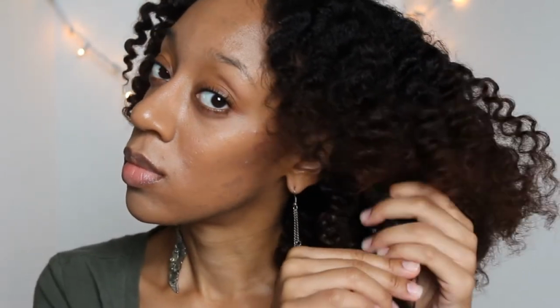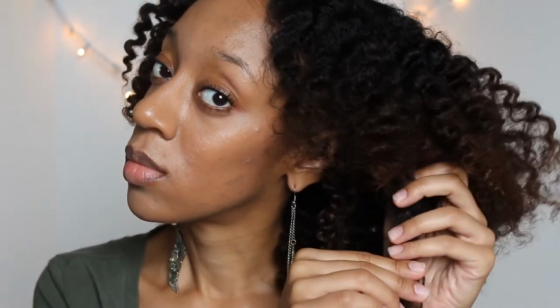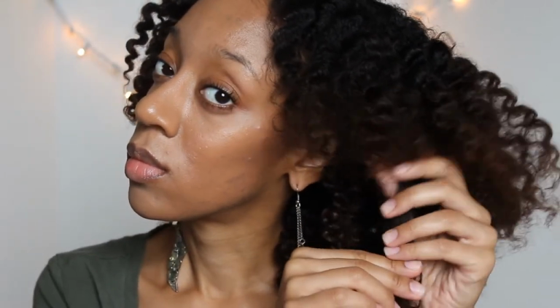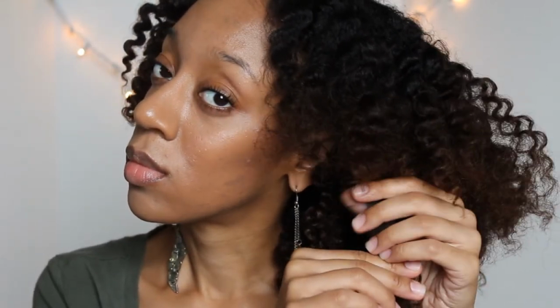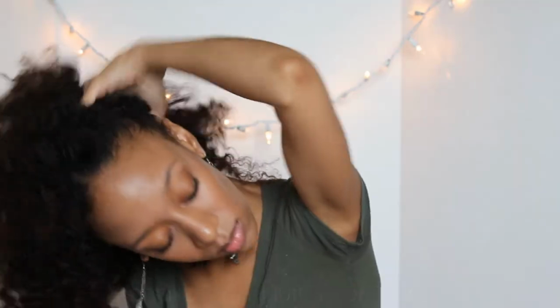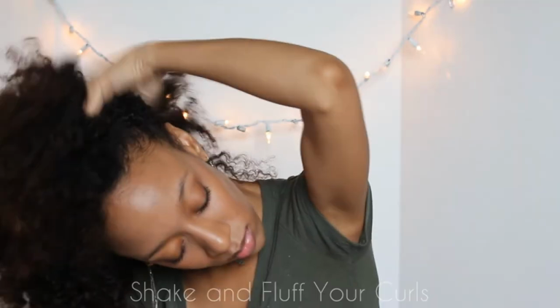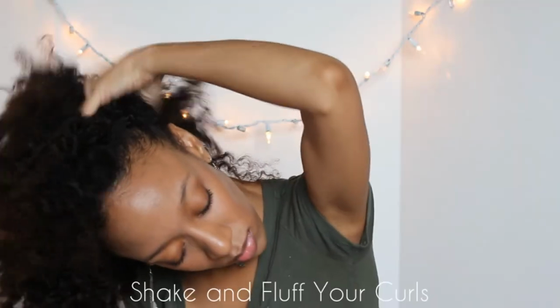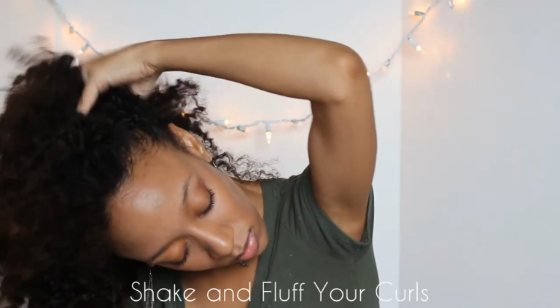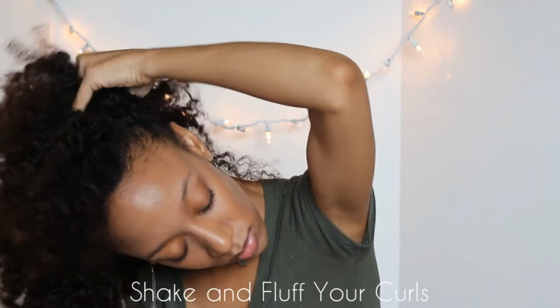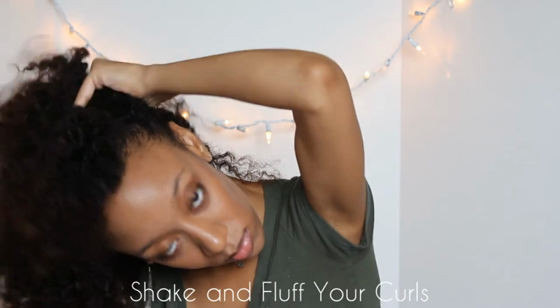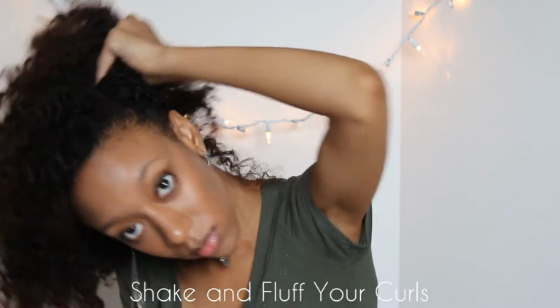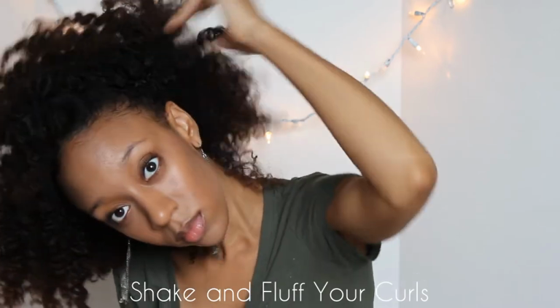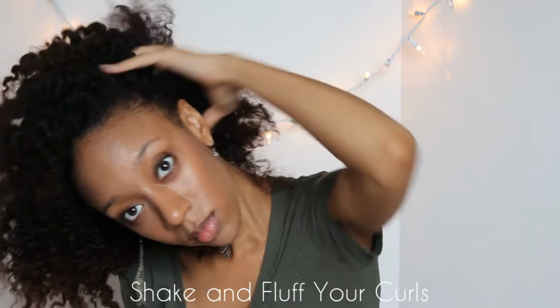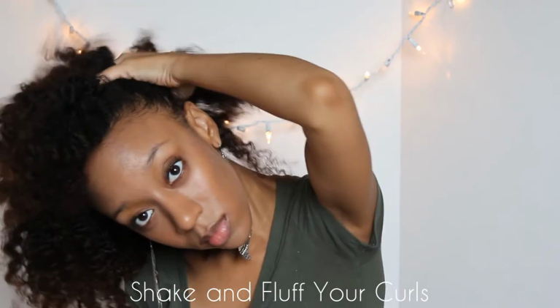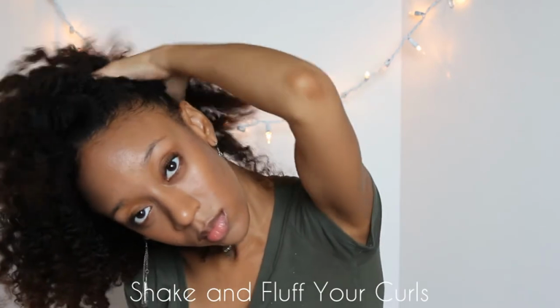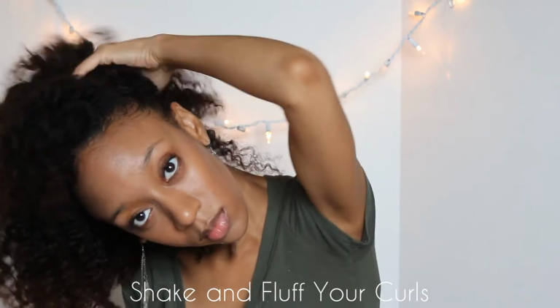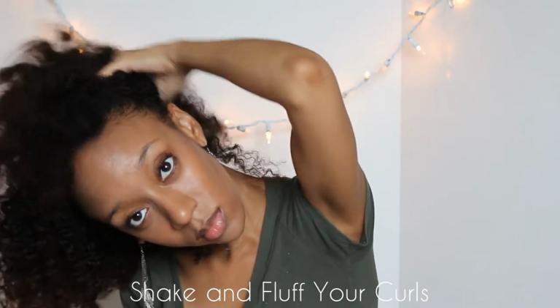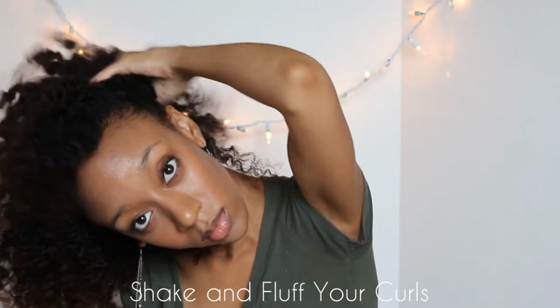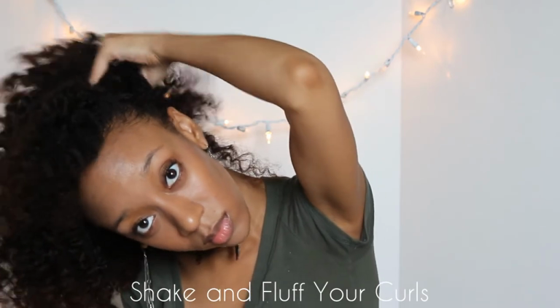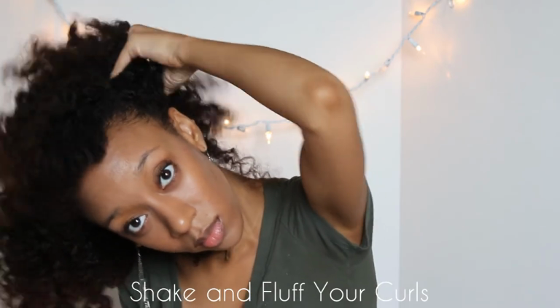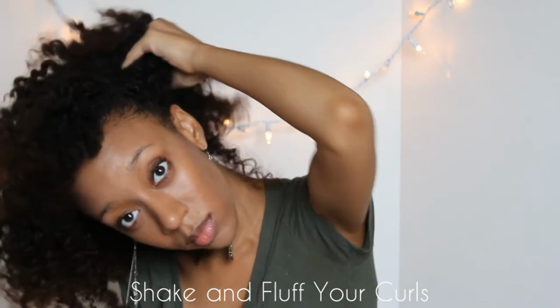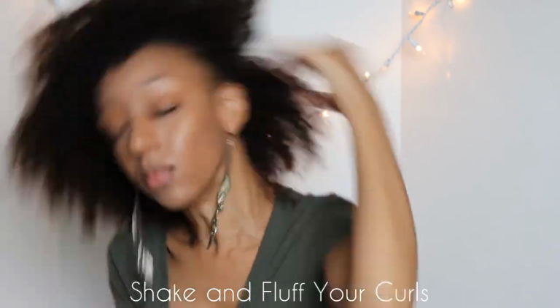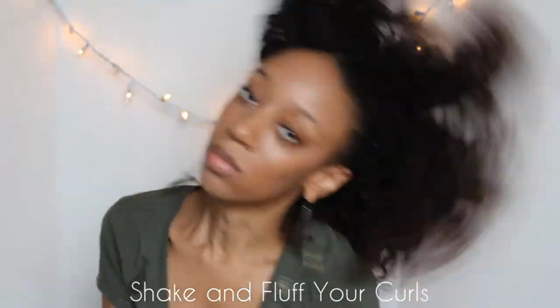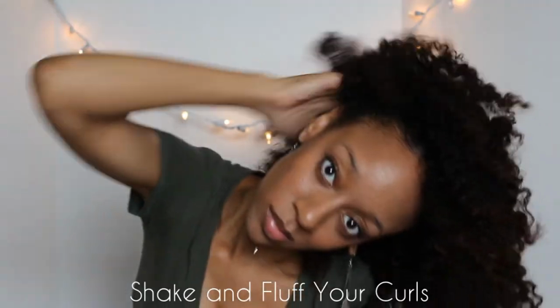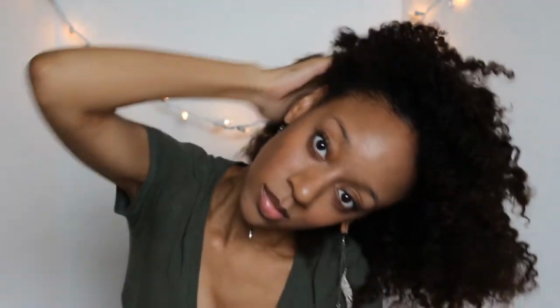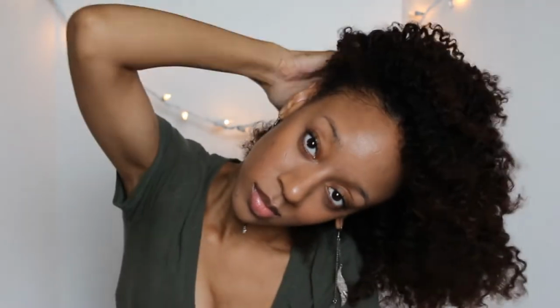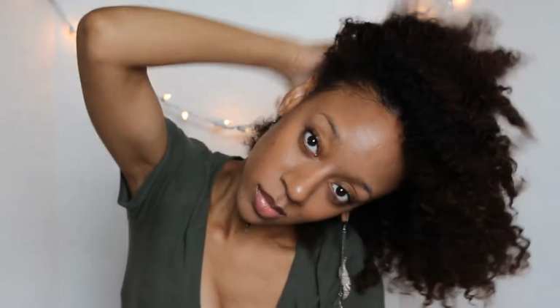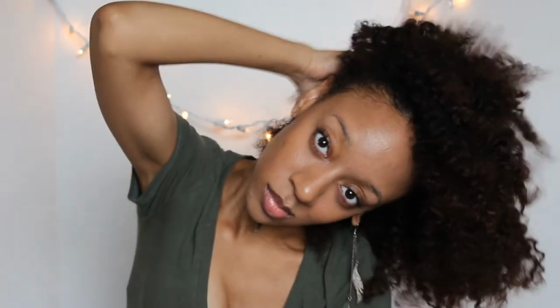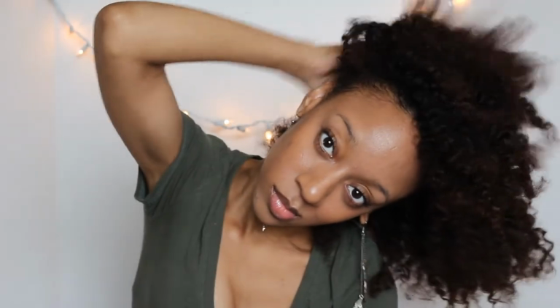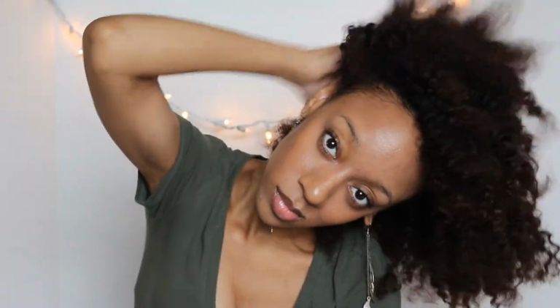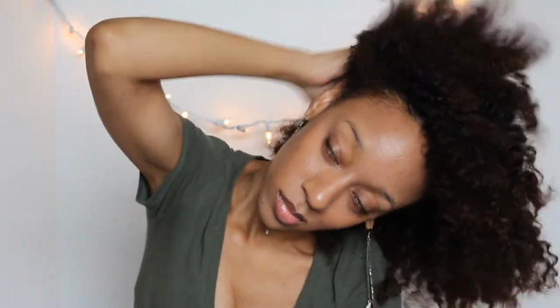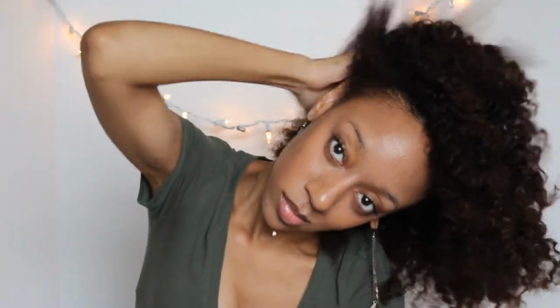Then I throw my hair over to the side and shake and fluff all around so that I can cover up the parts.